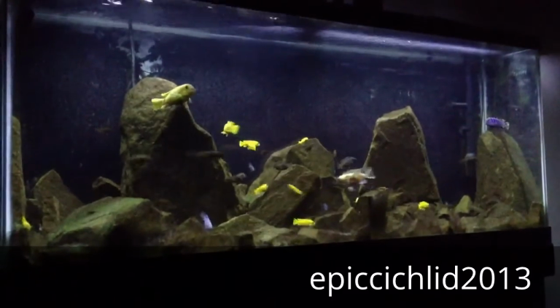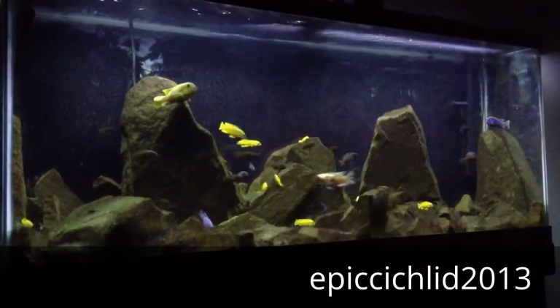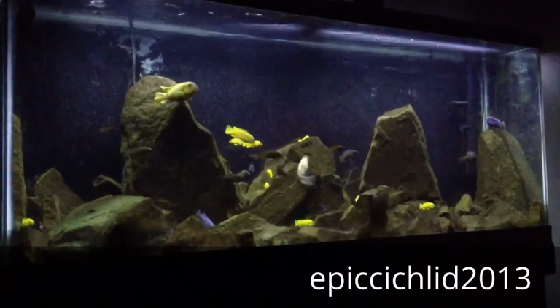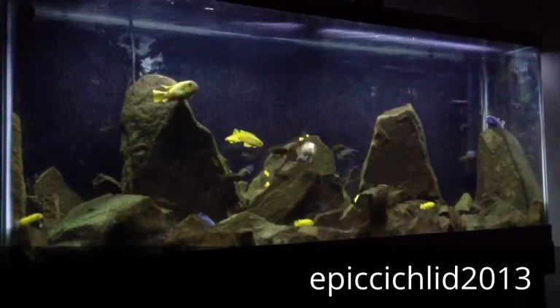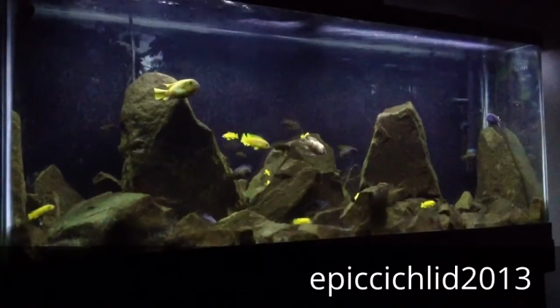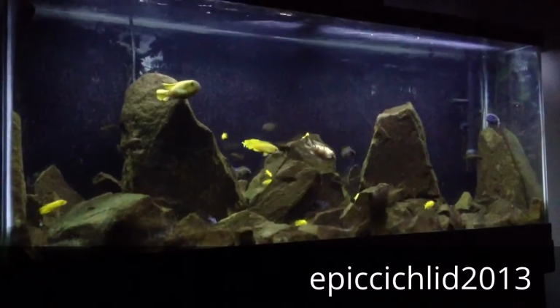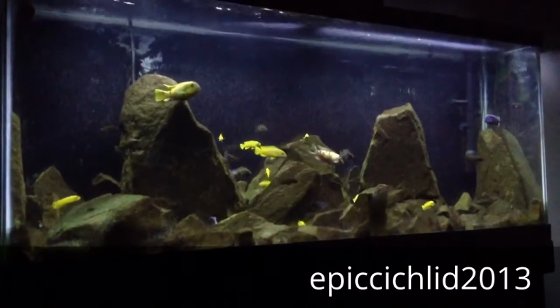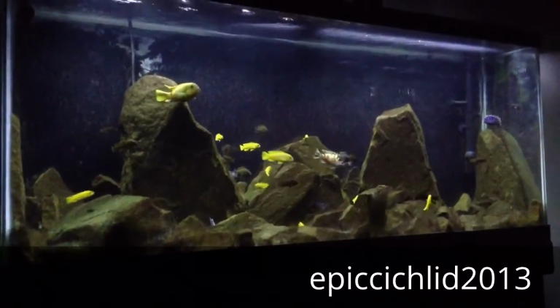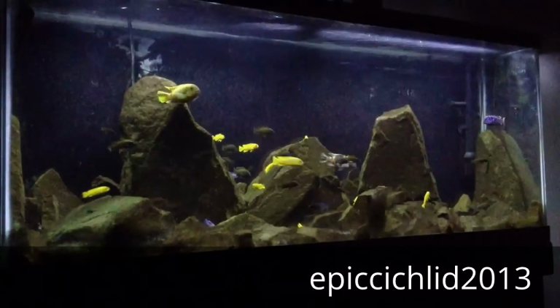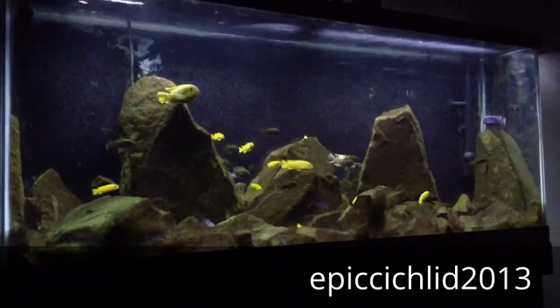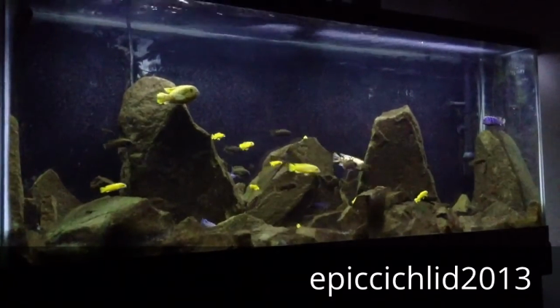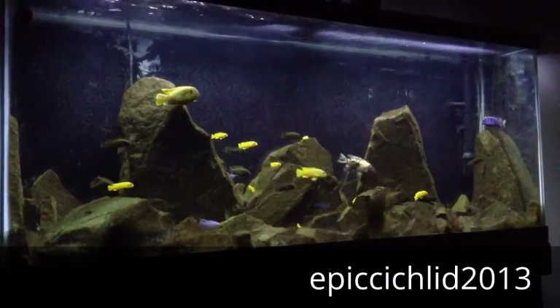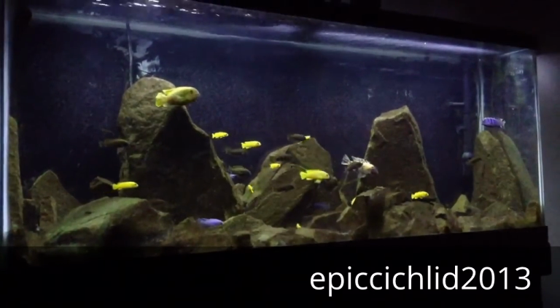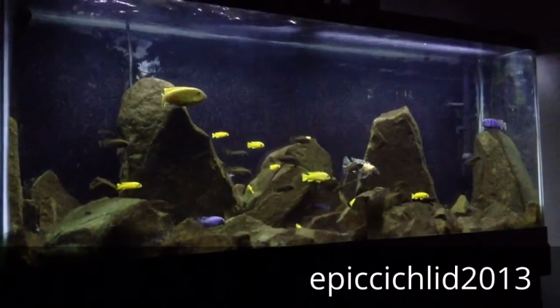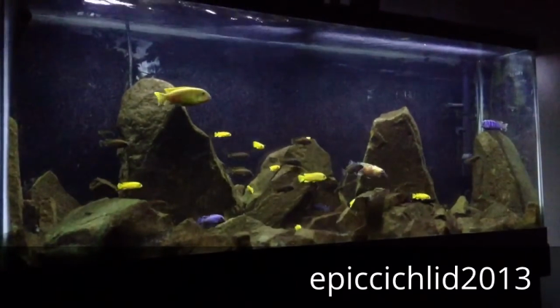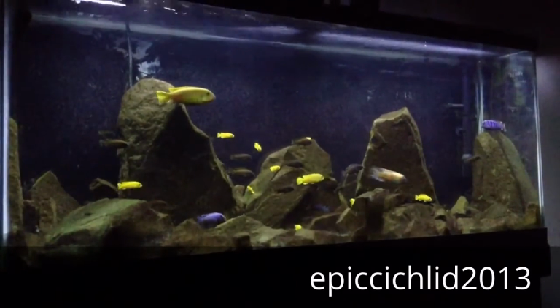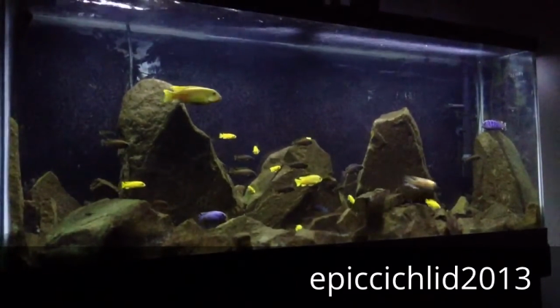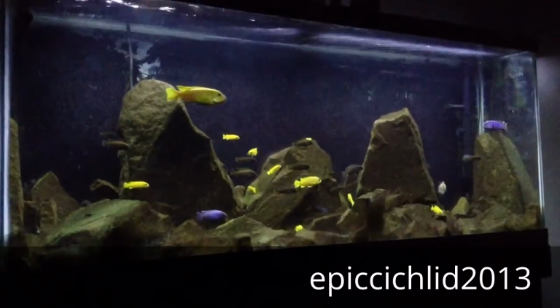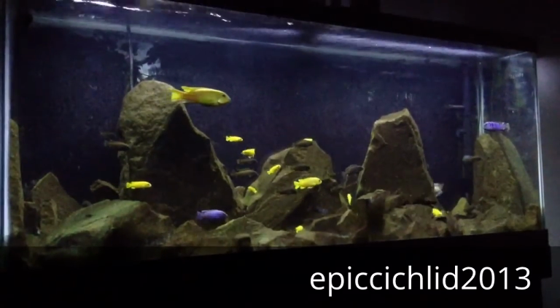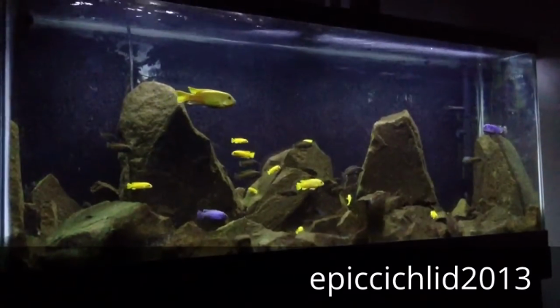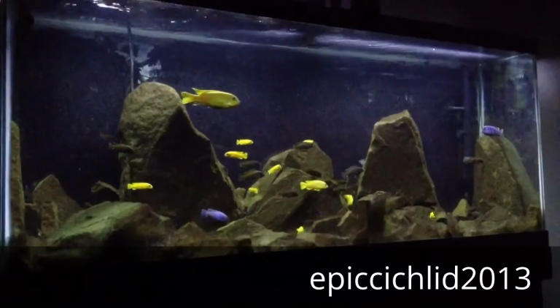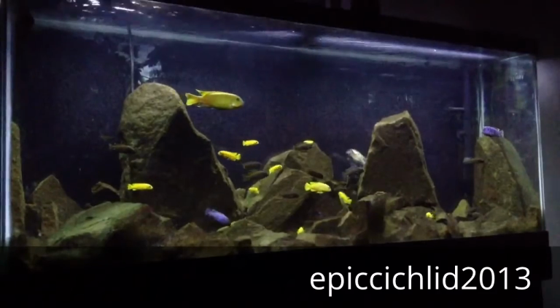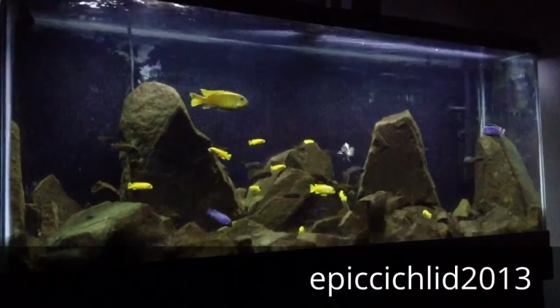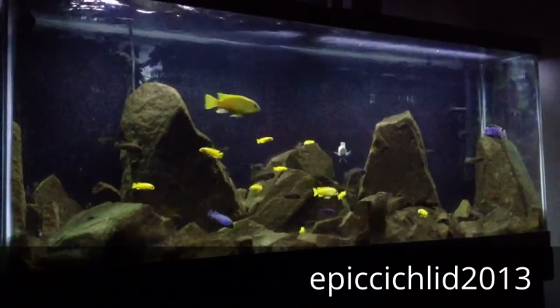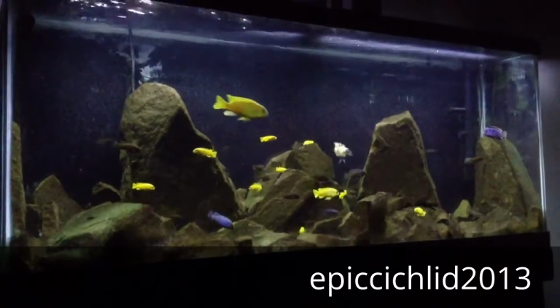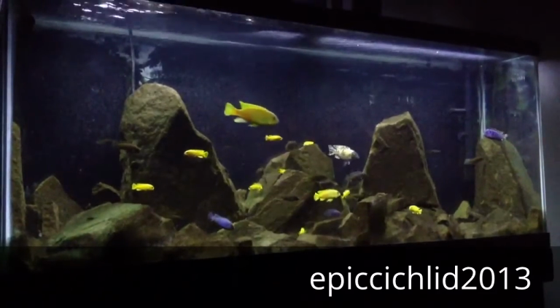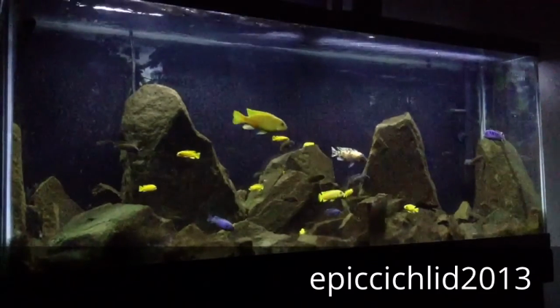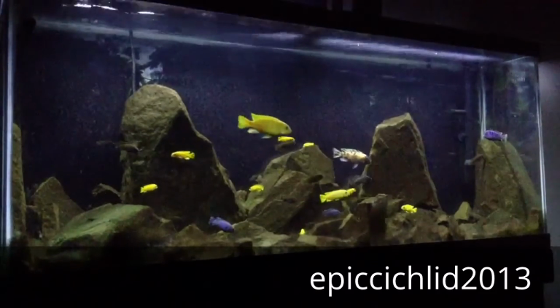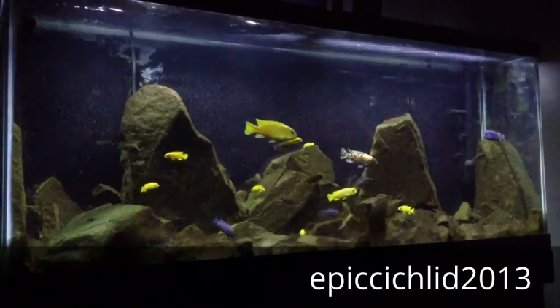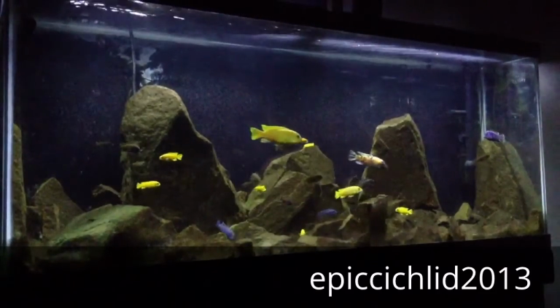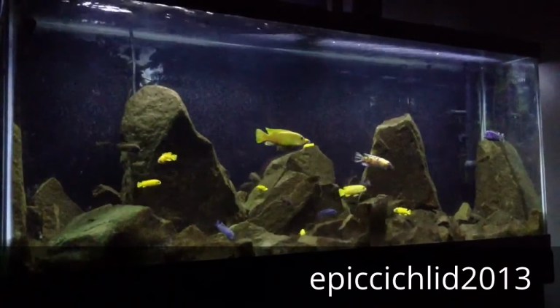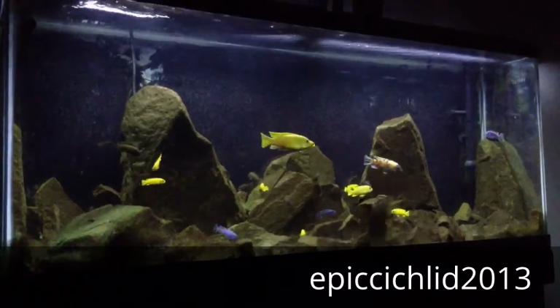I have an all-rock scape and no substrate in here, so the fish just graze all day.